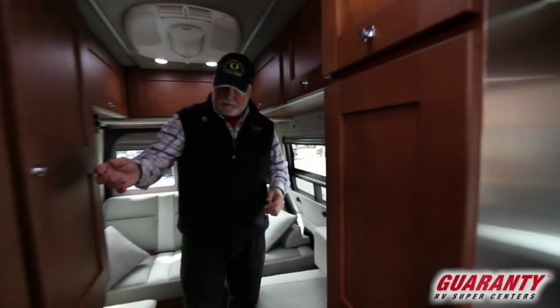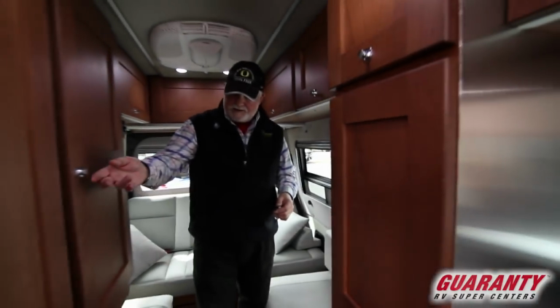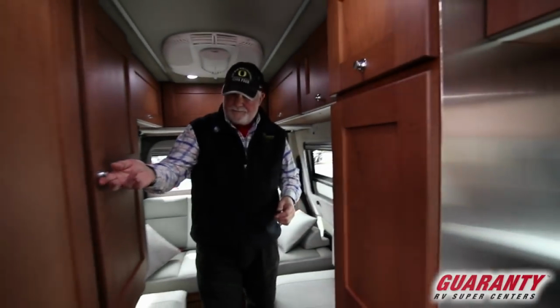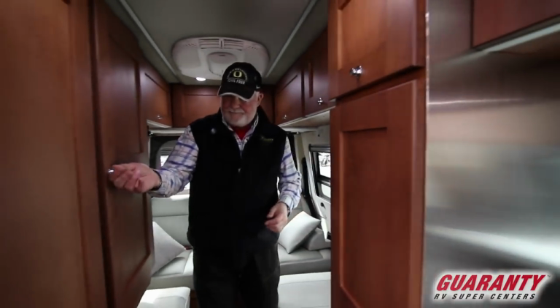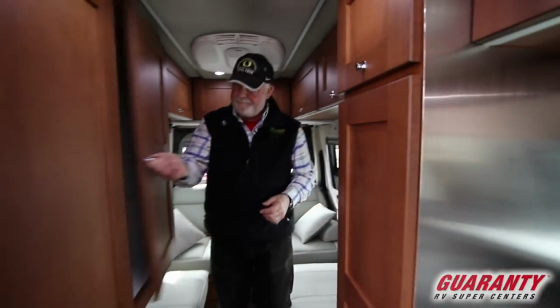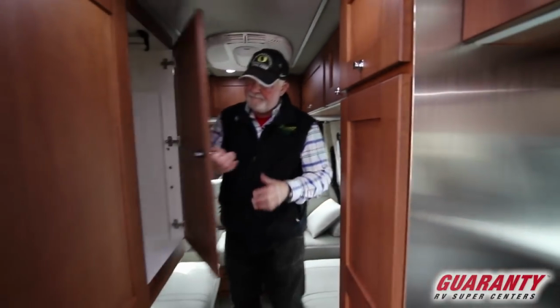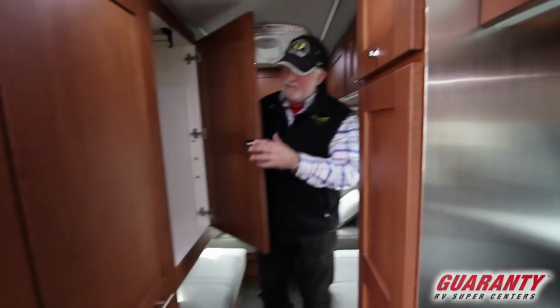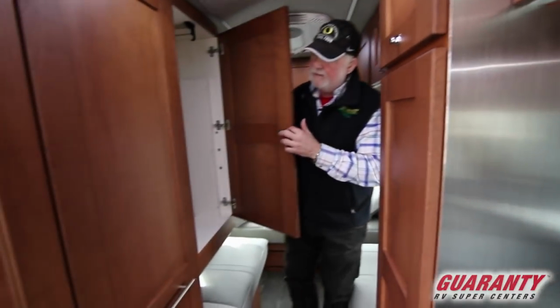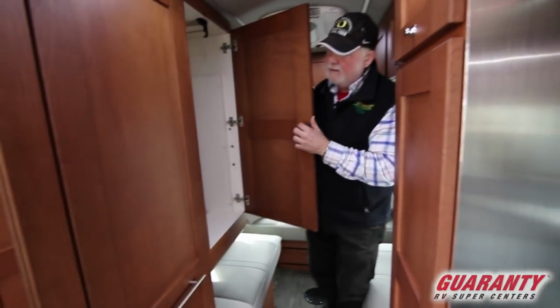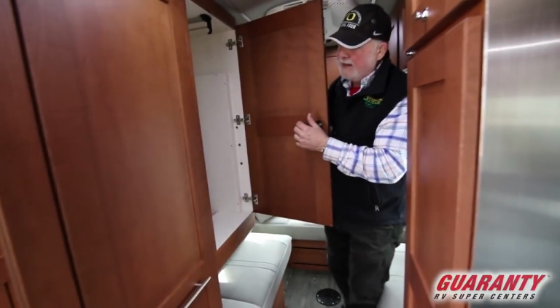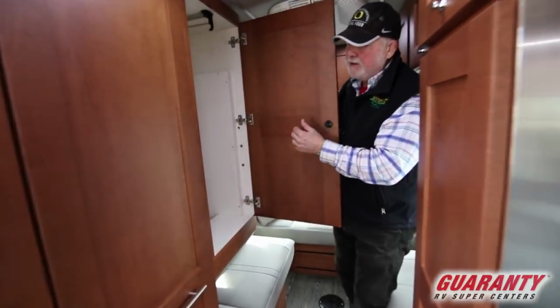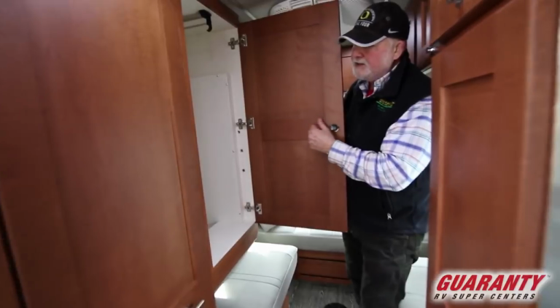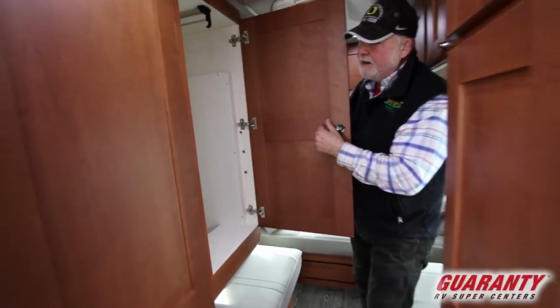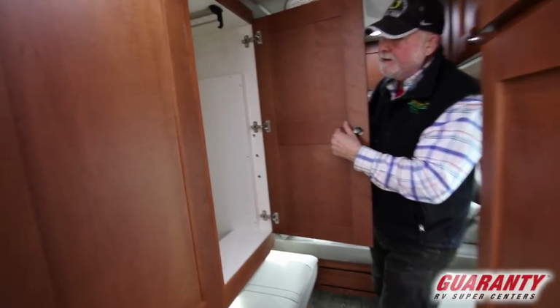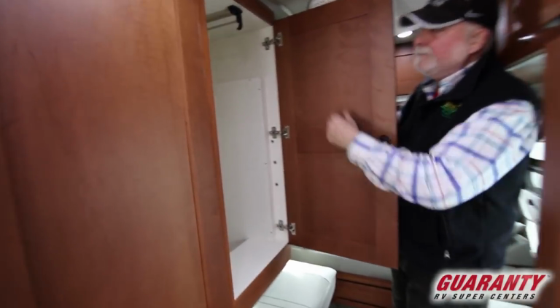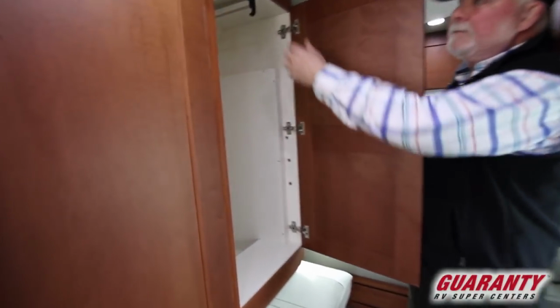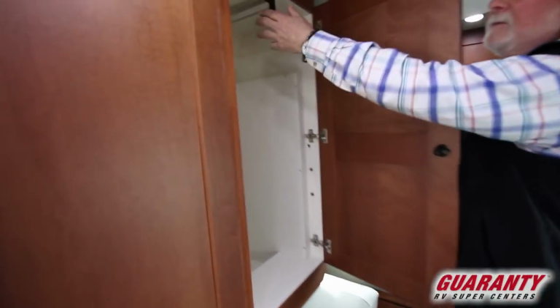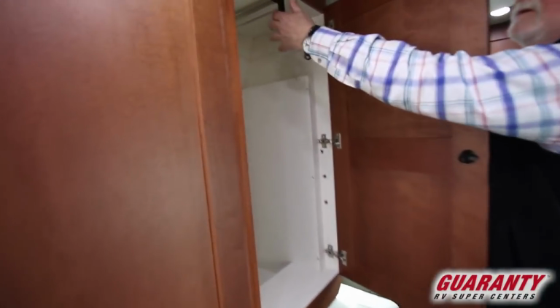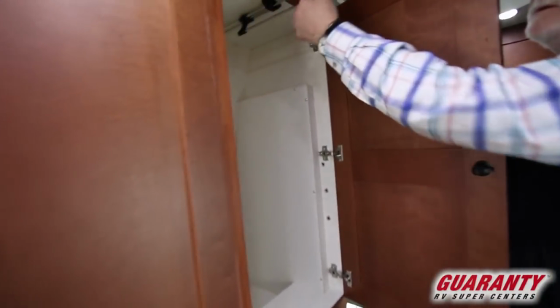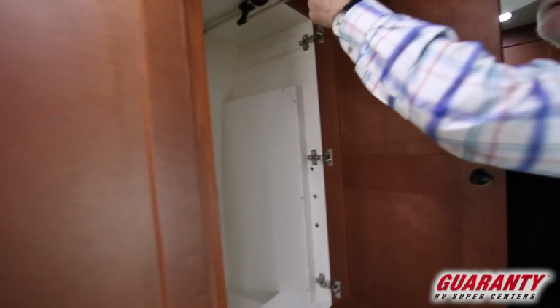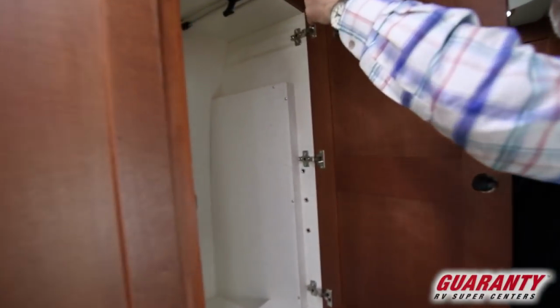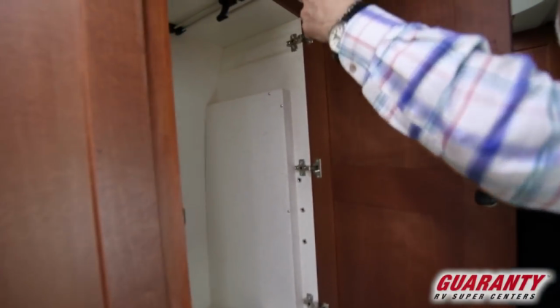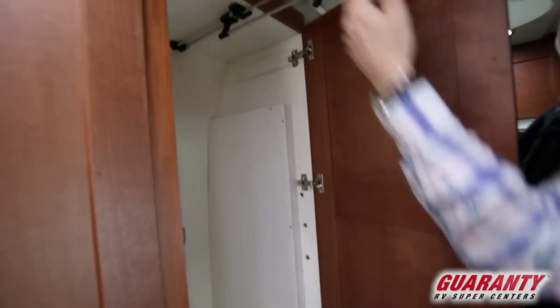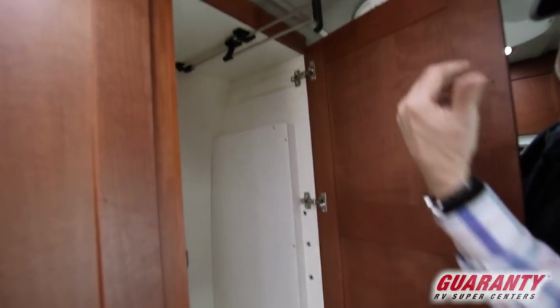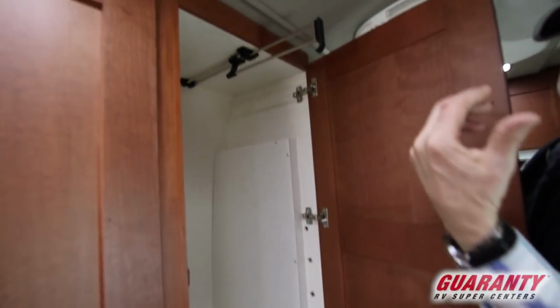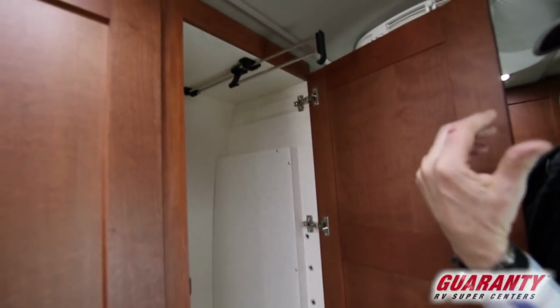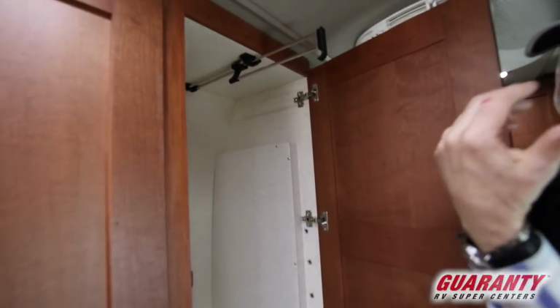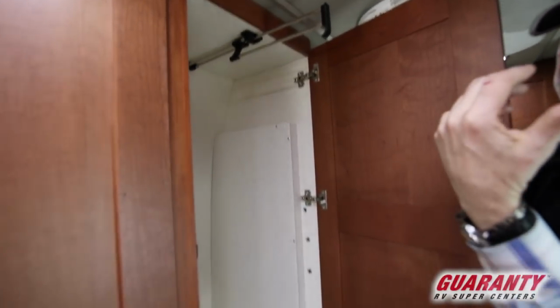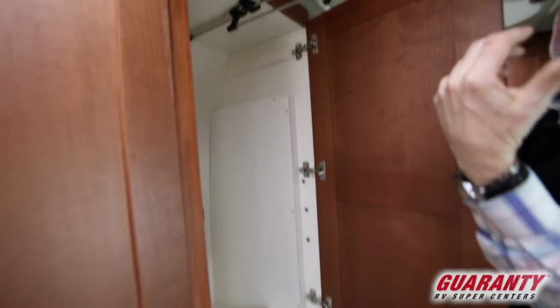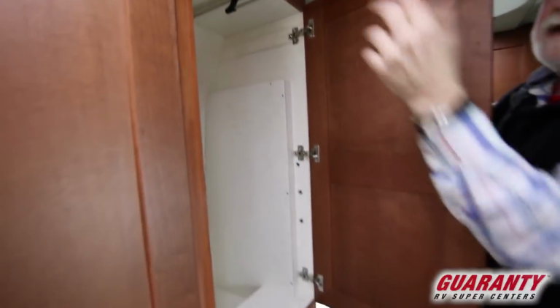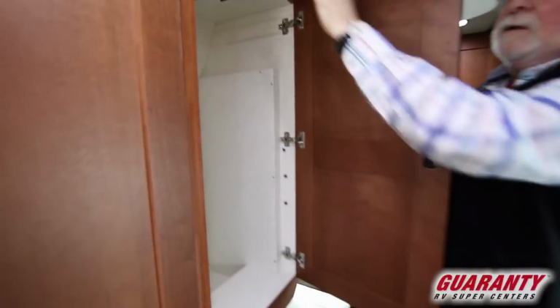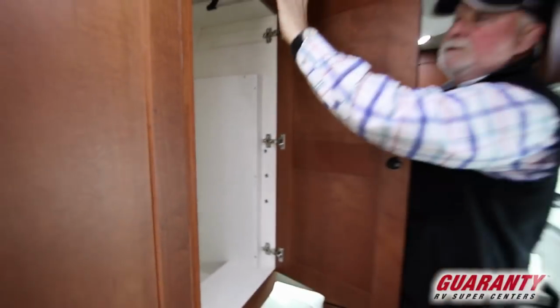Closet — nice closet area with a pull-out extension for all your hanging clothes.